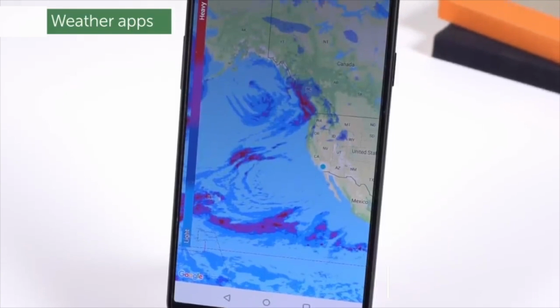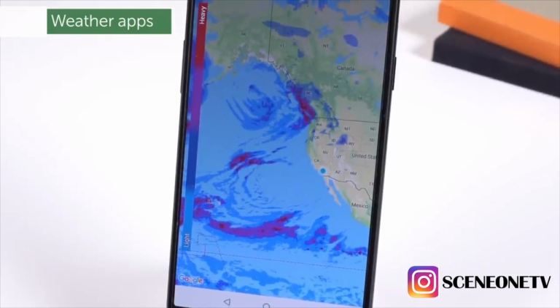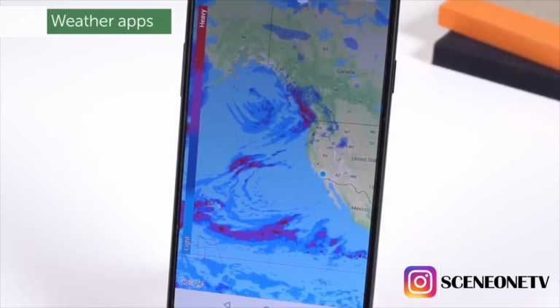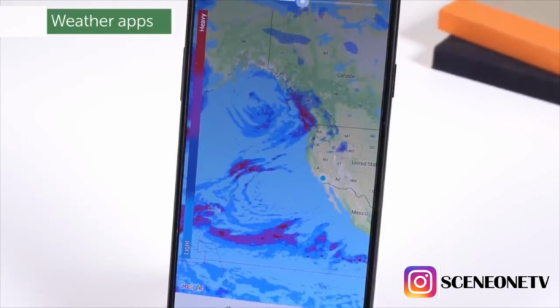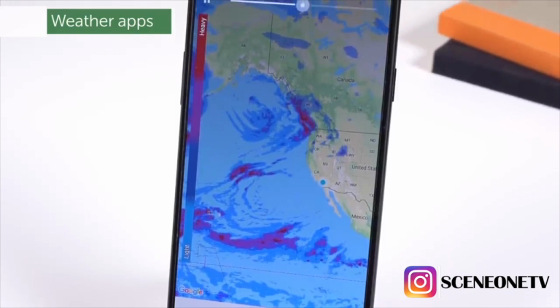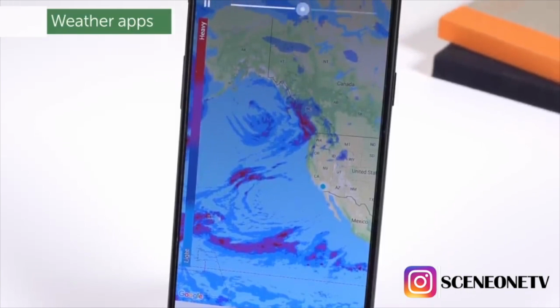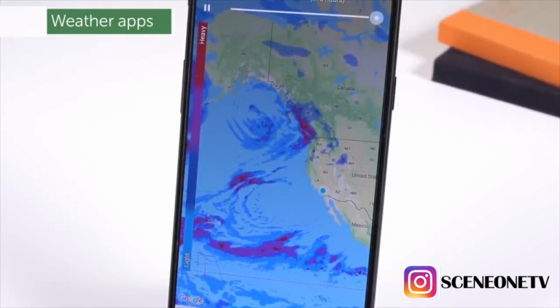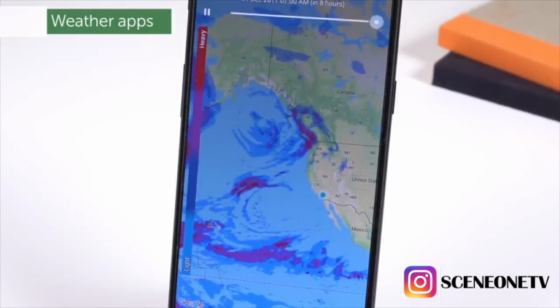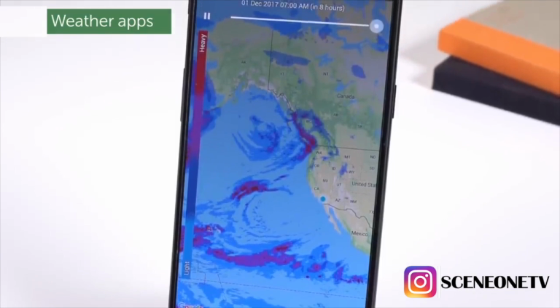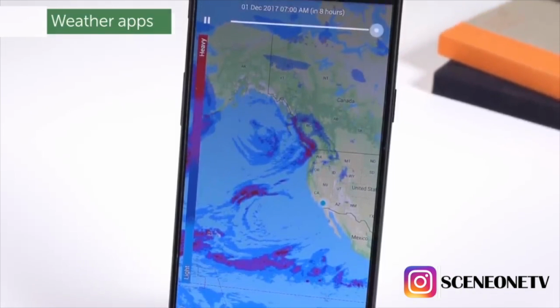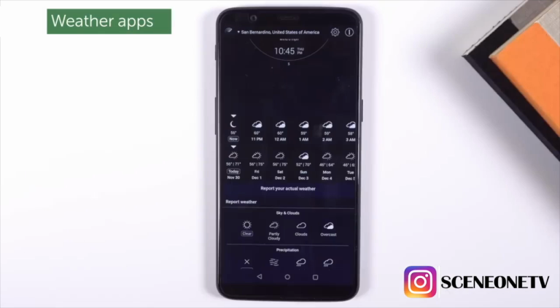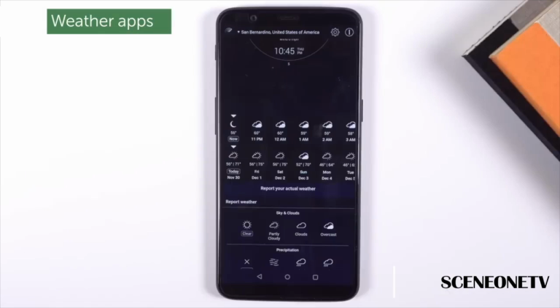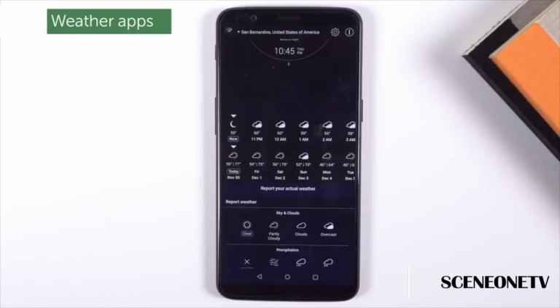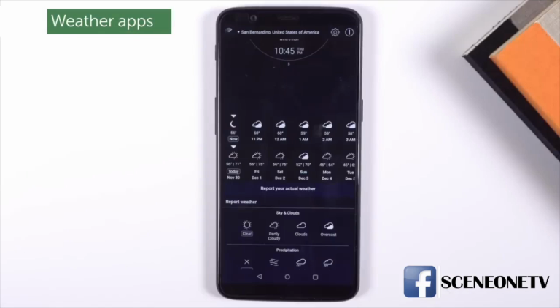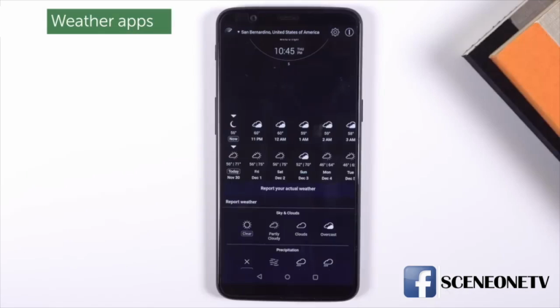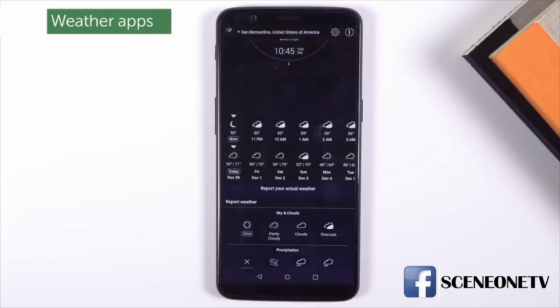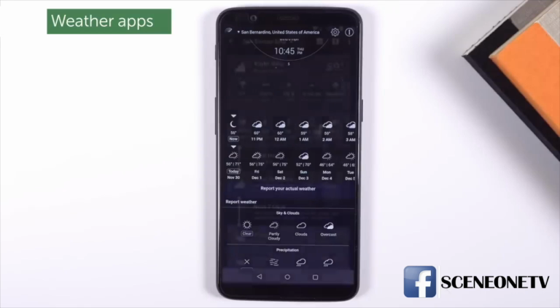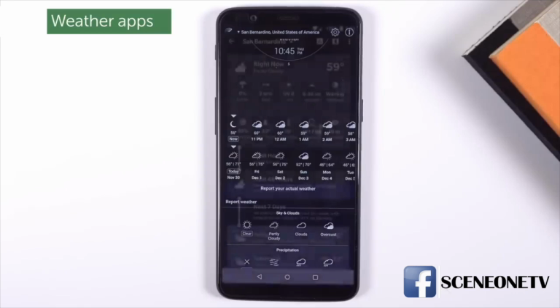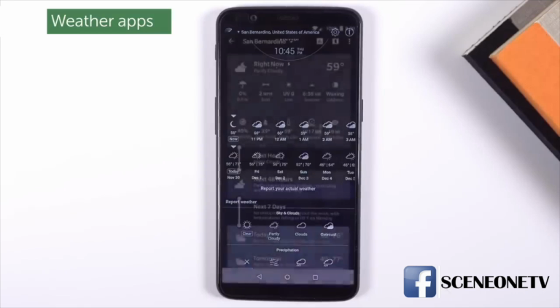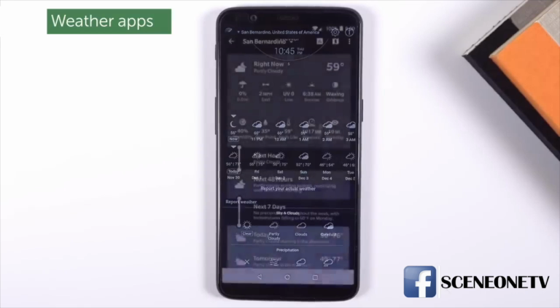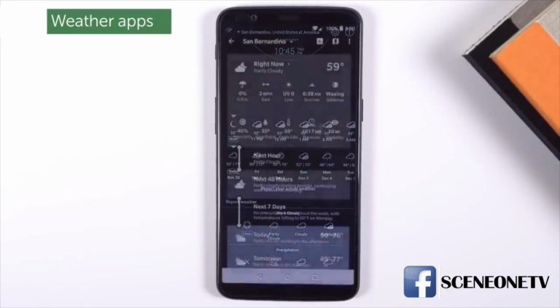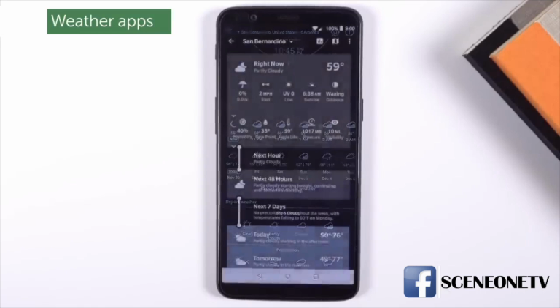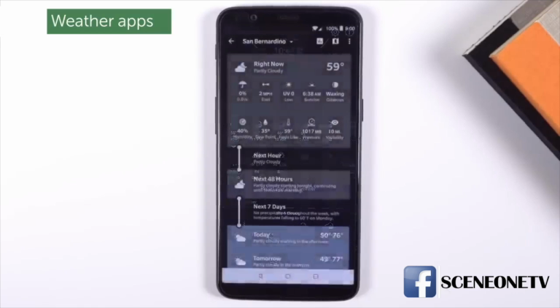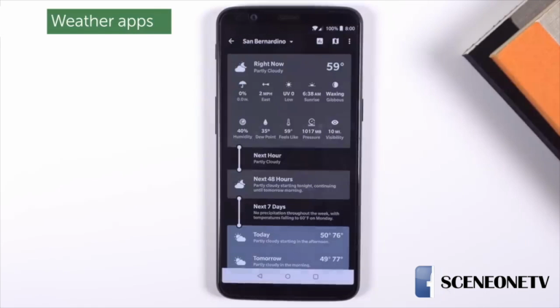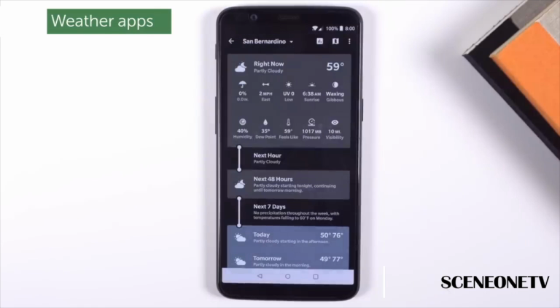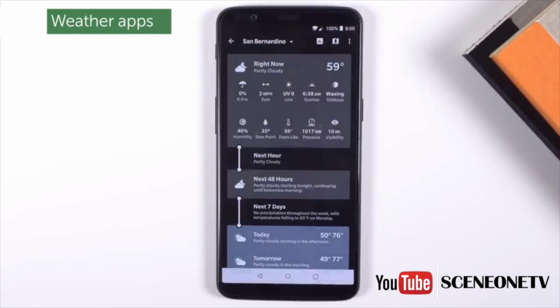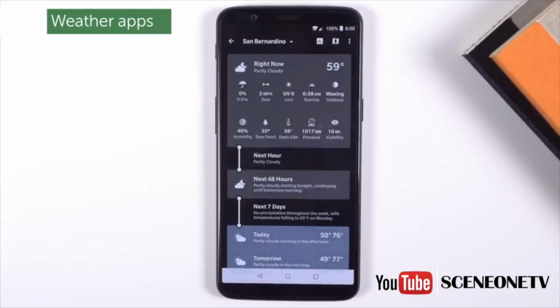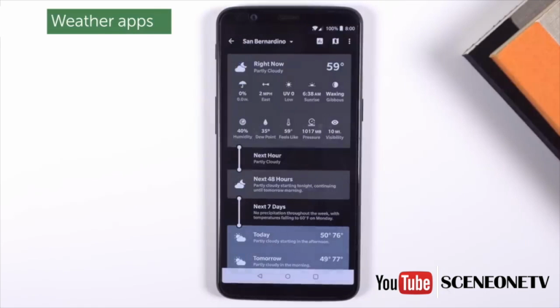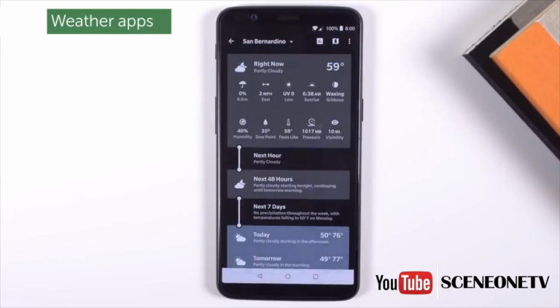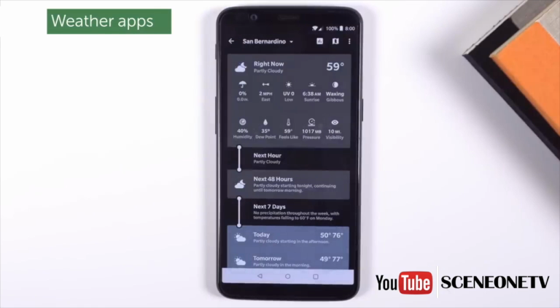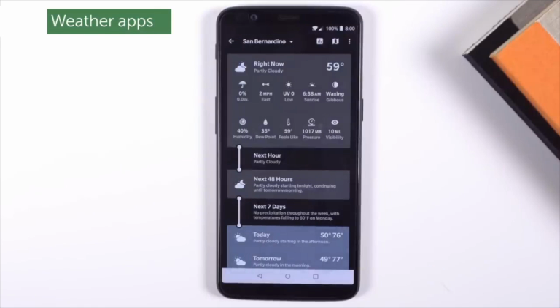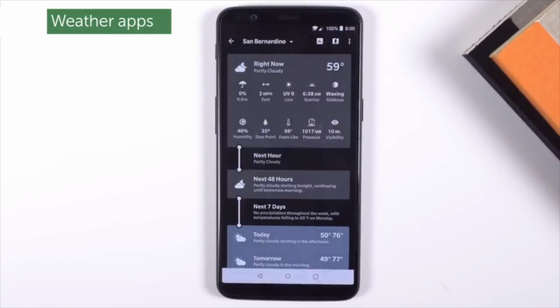Now that most smart devices come with a preloaded weather app, which is far more trustworthy, no one needs to download a weather app anymore.